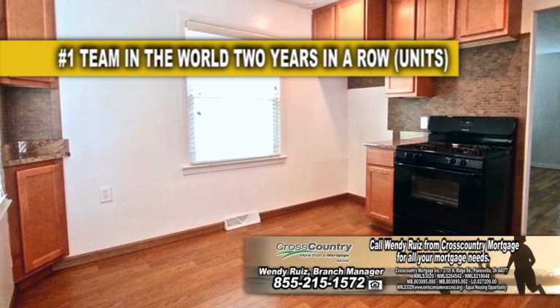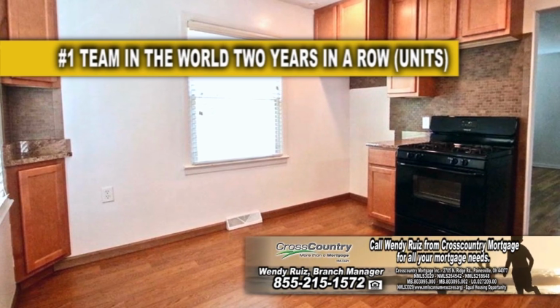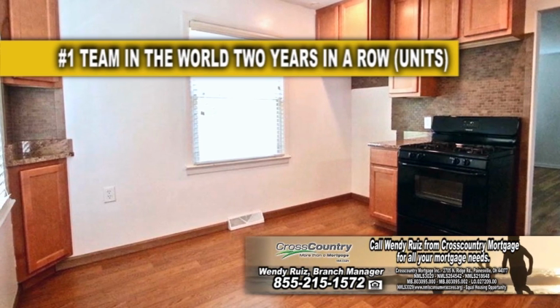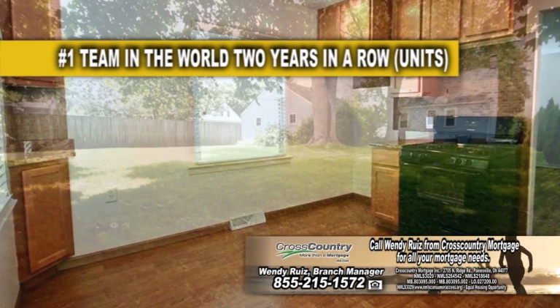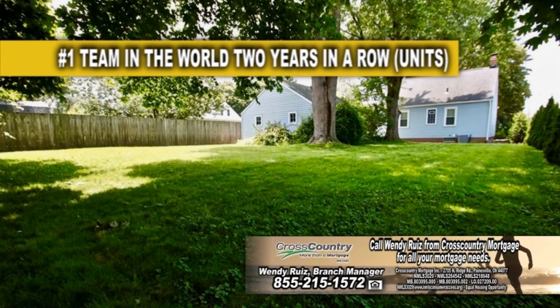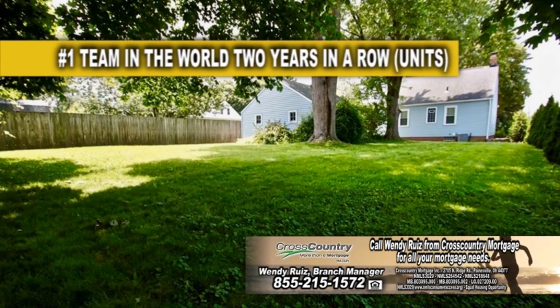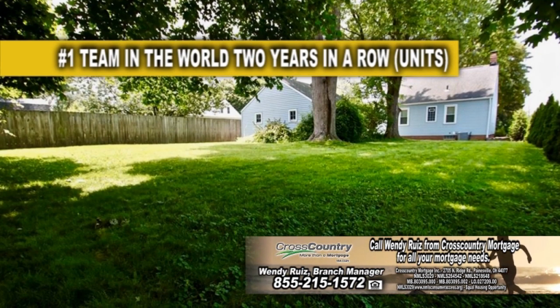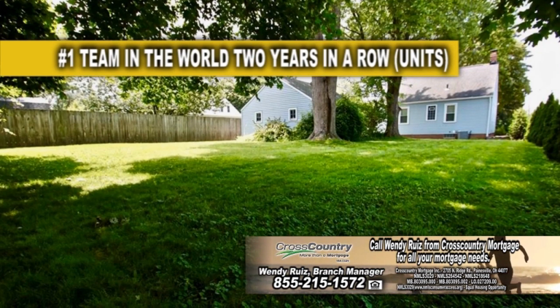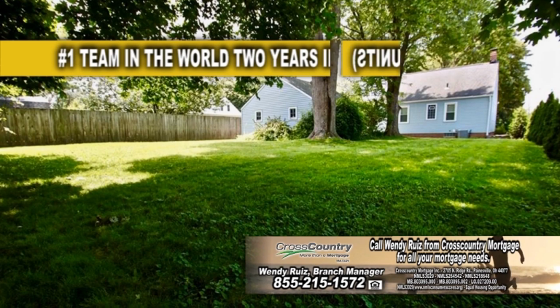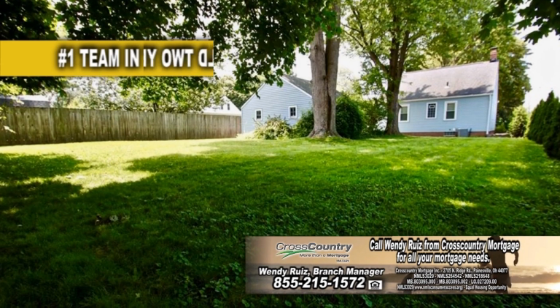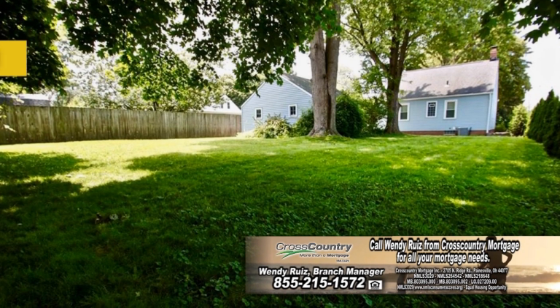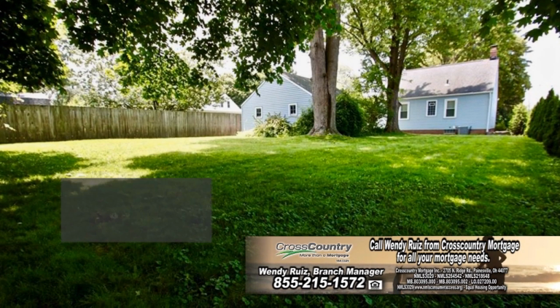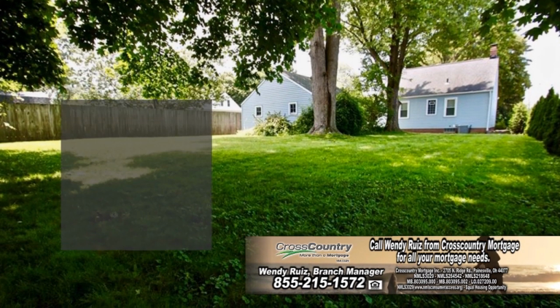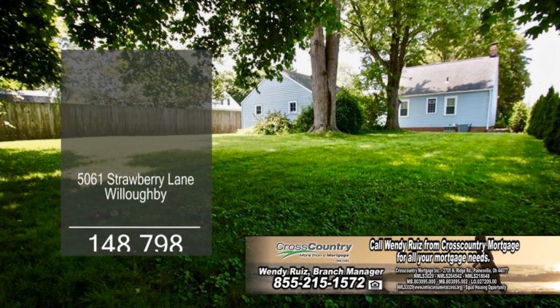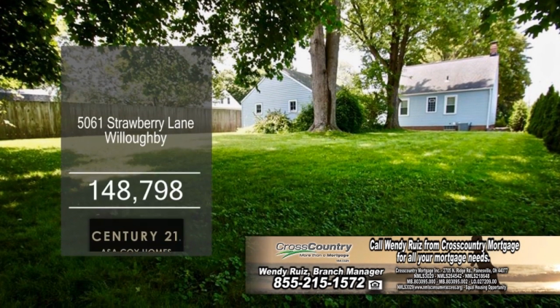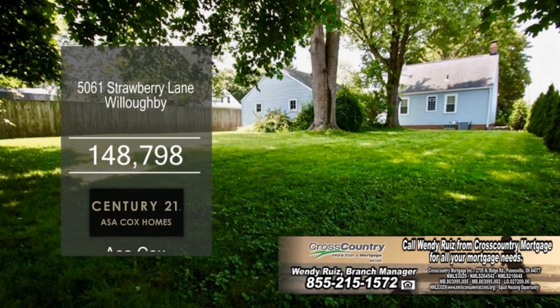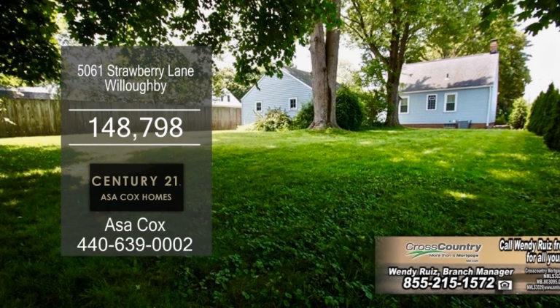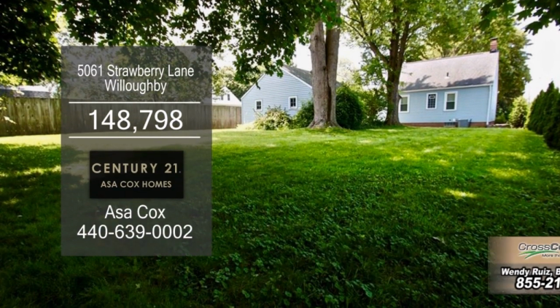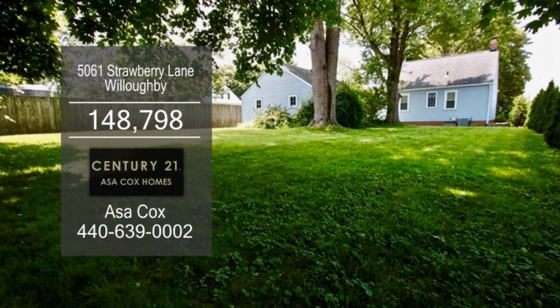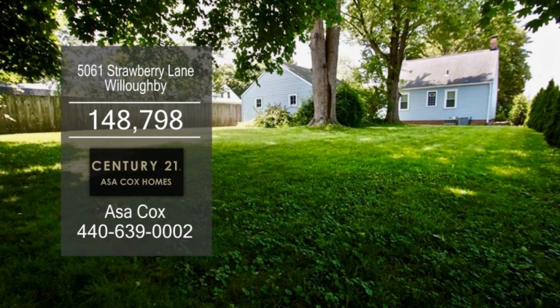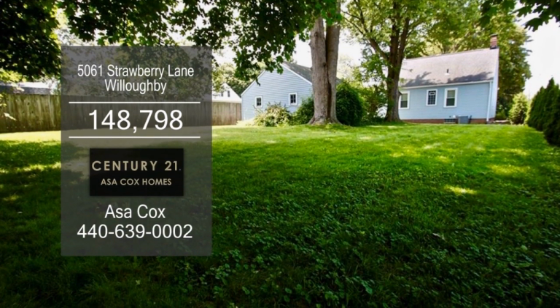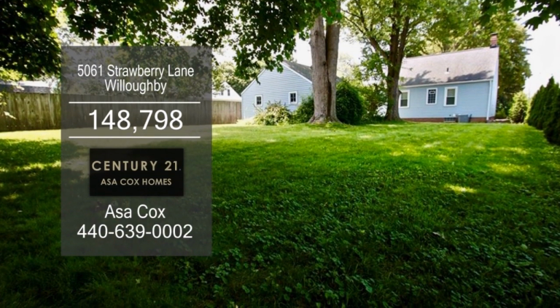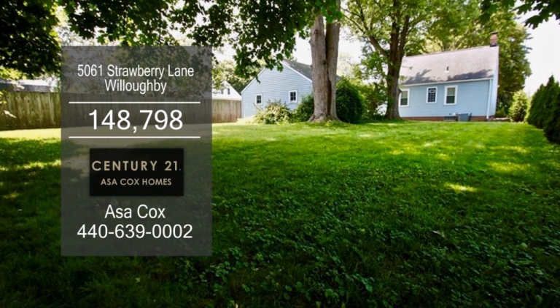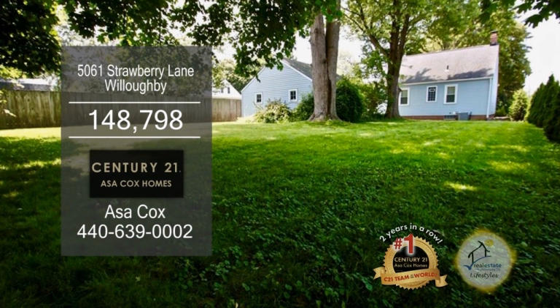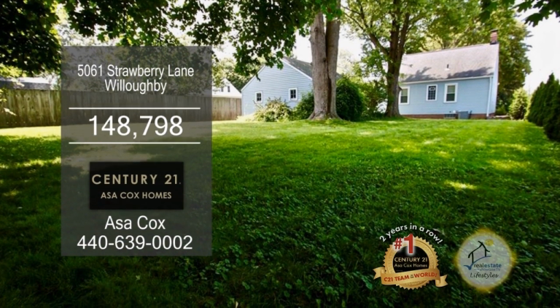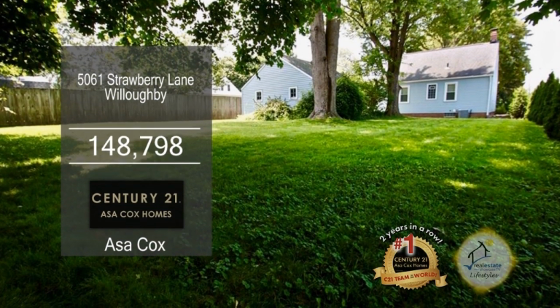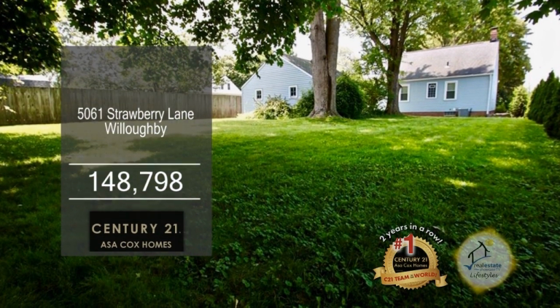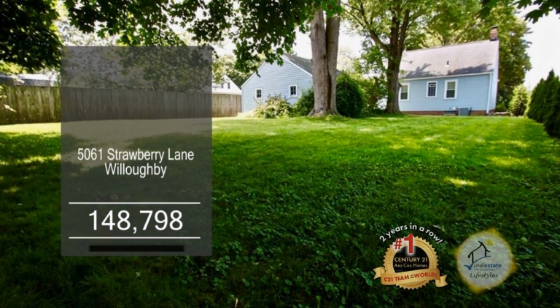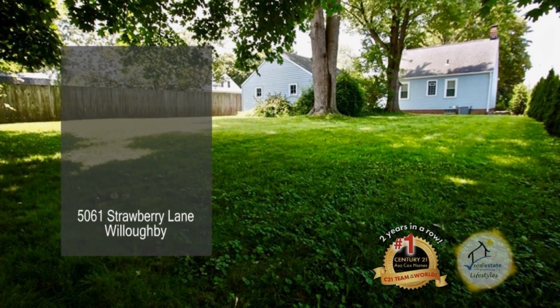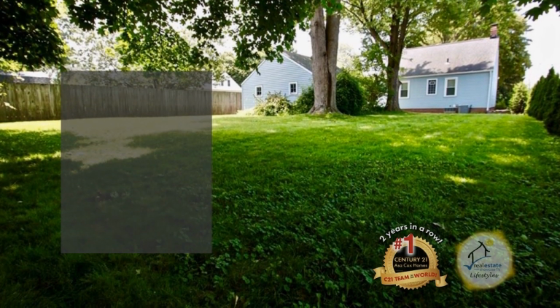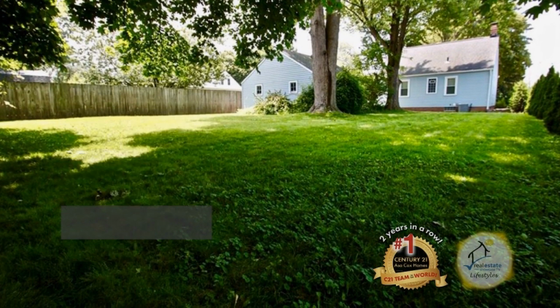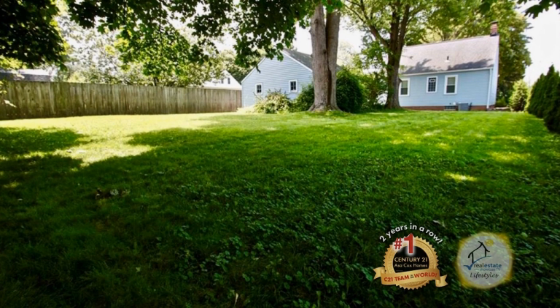This home is located minutes to schools, freeways, shopping, food, and a wide variety of entertainment in downtown Willoughby.